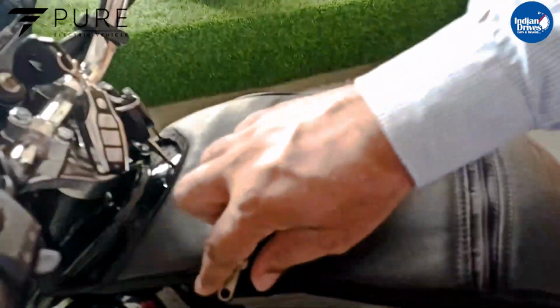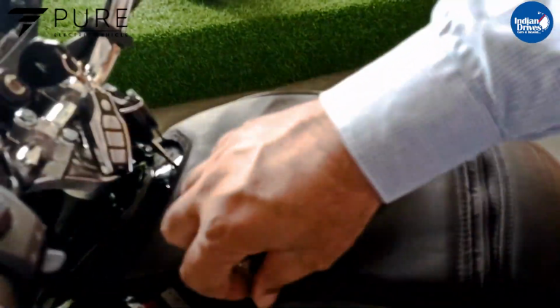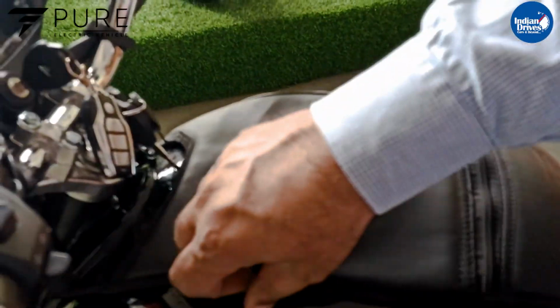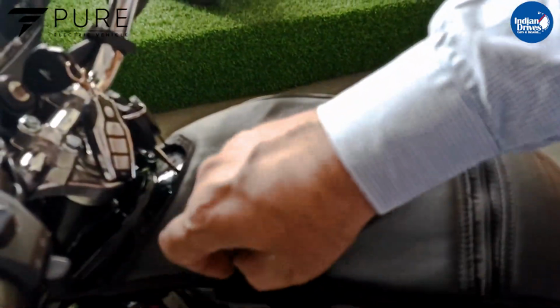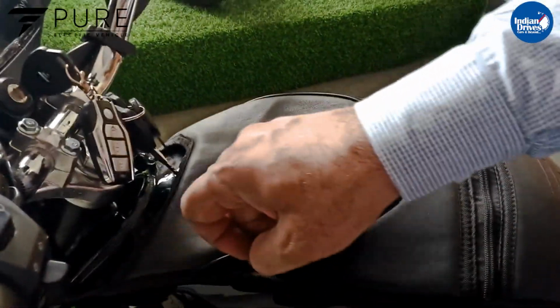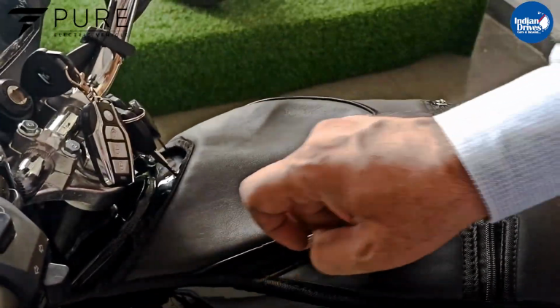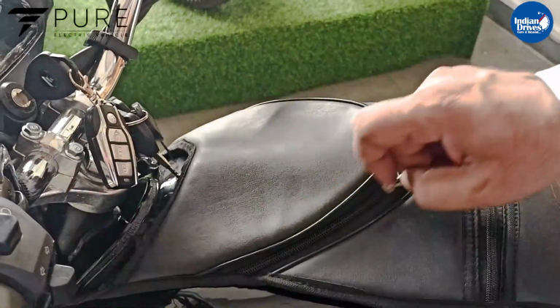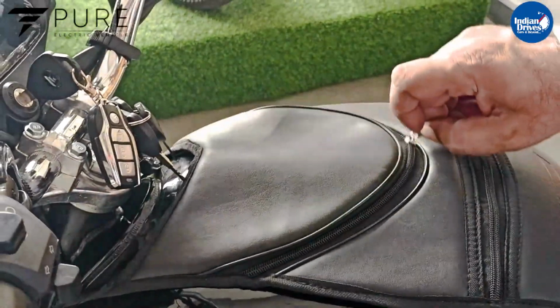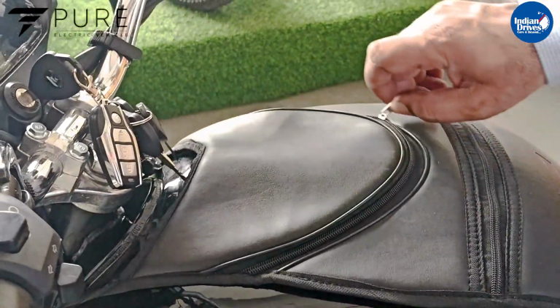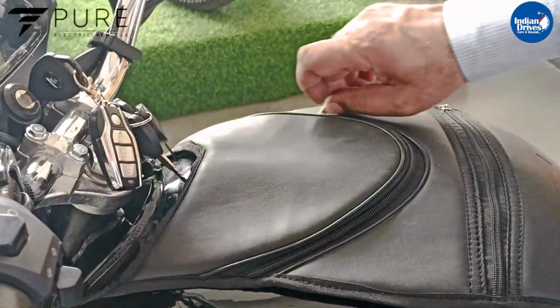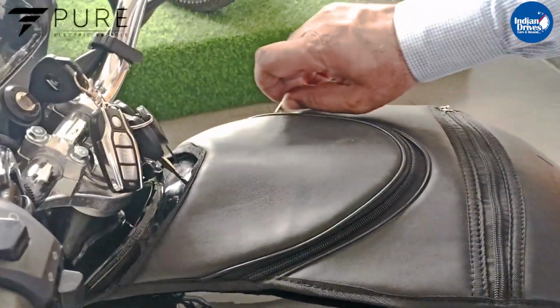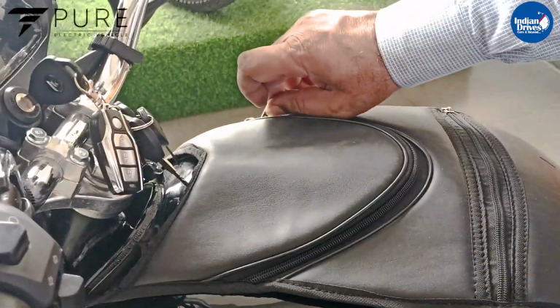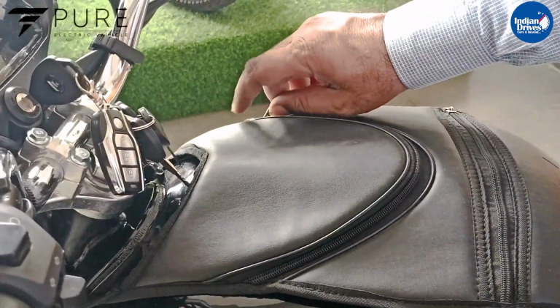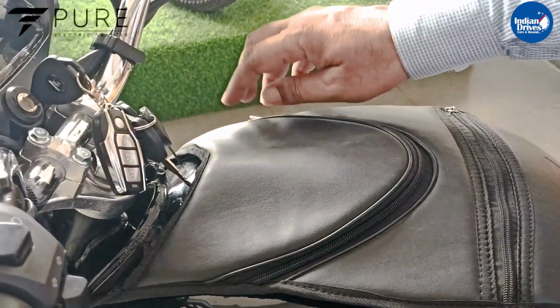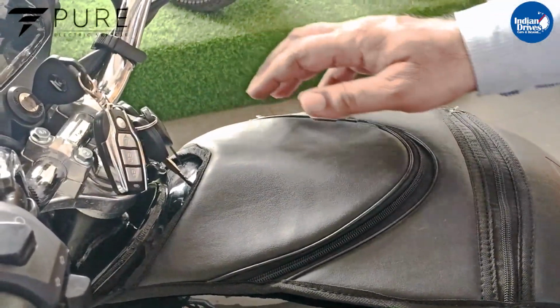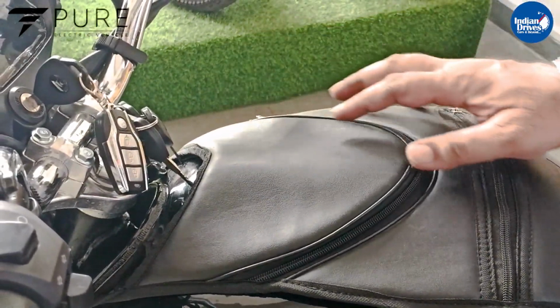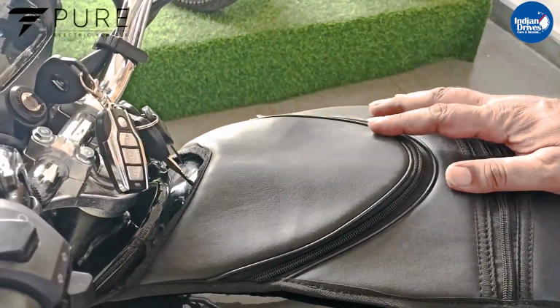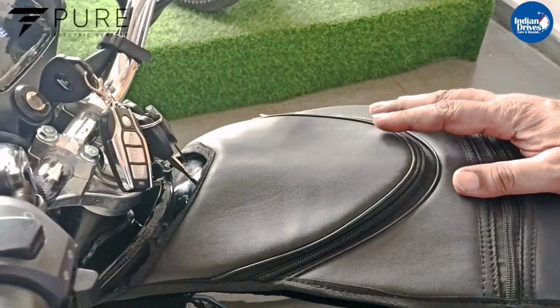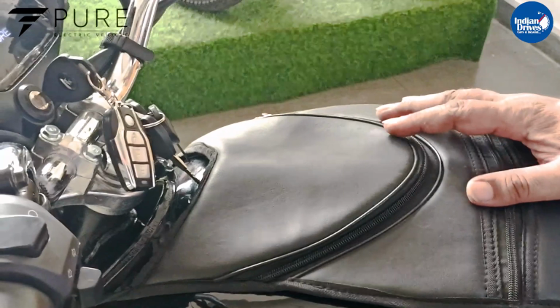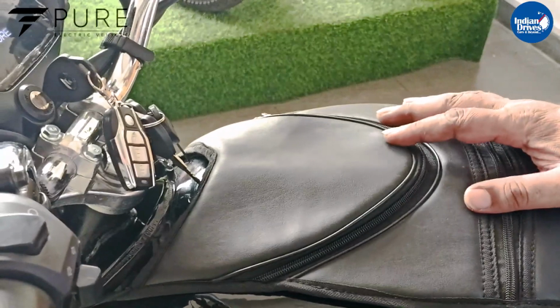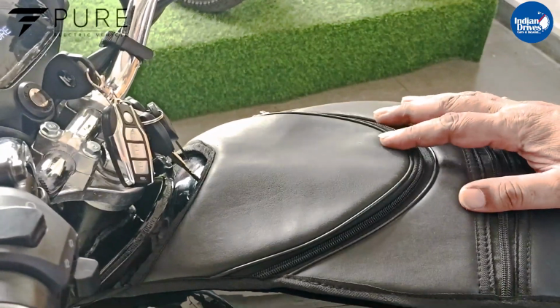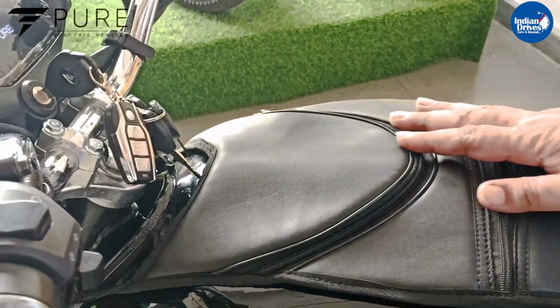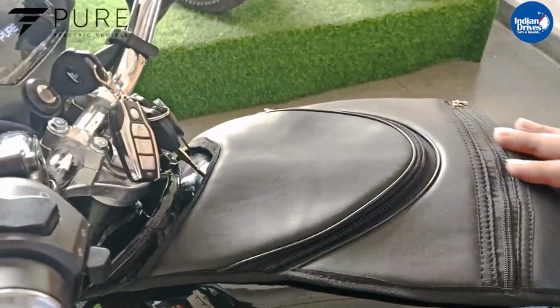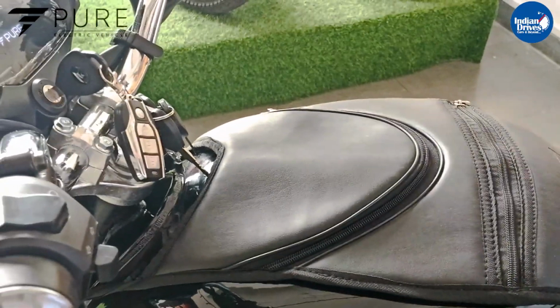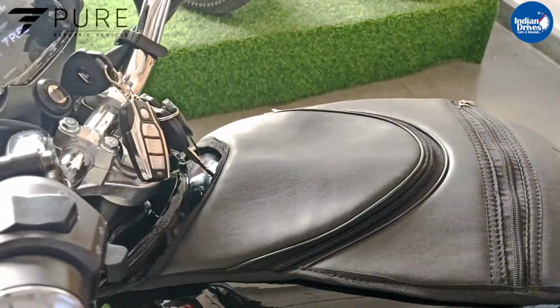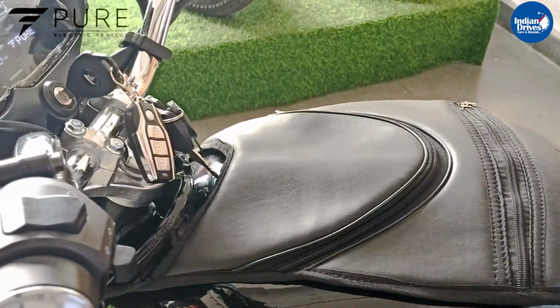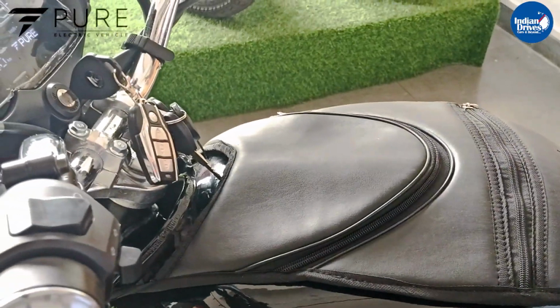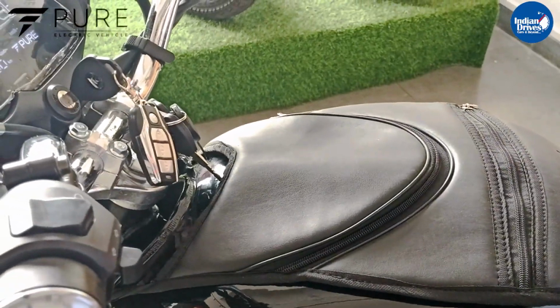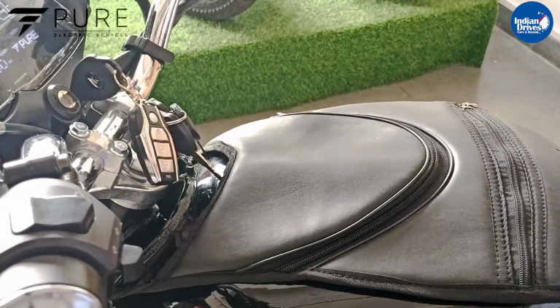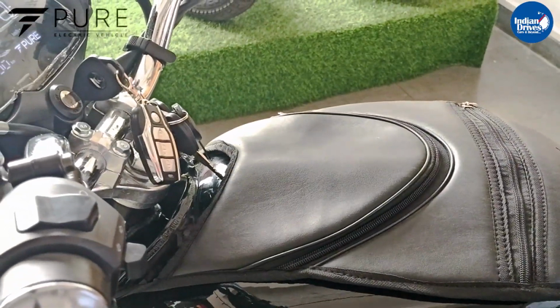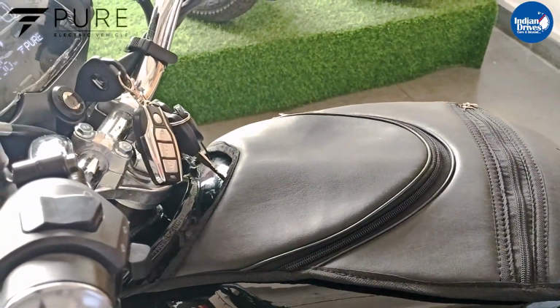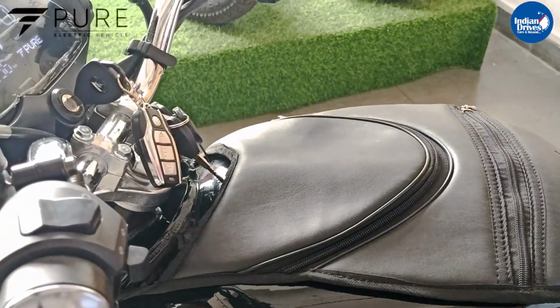The charger is auto-cut. Once the battery is fully charged, the charger will automatically stop charging the battery.